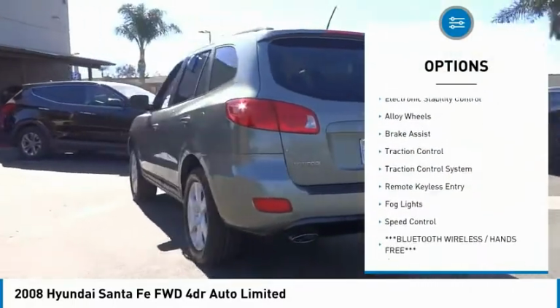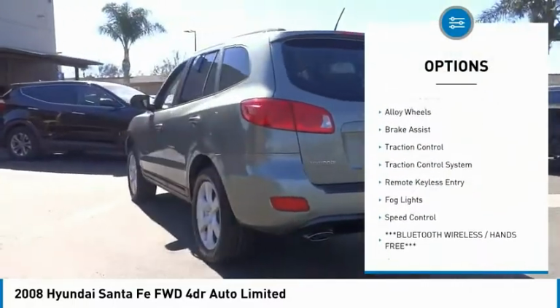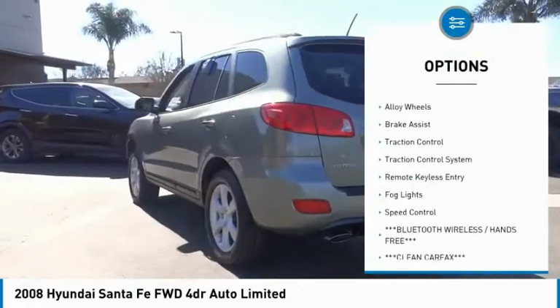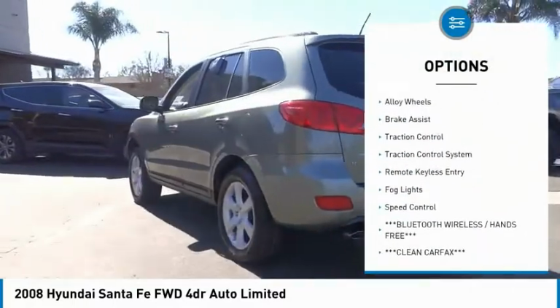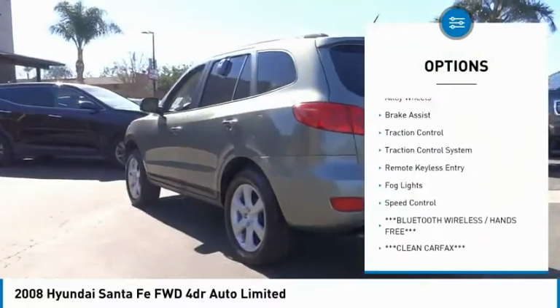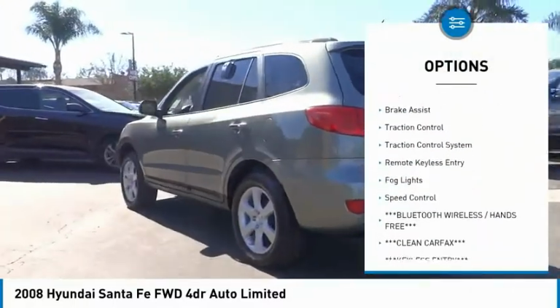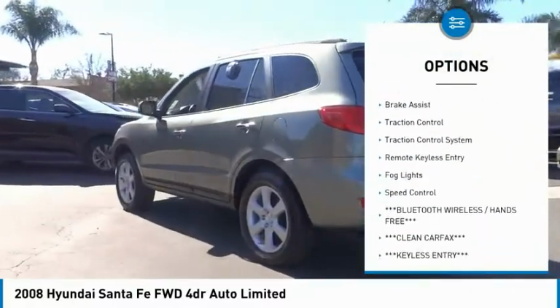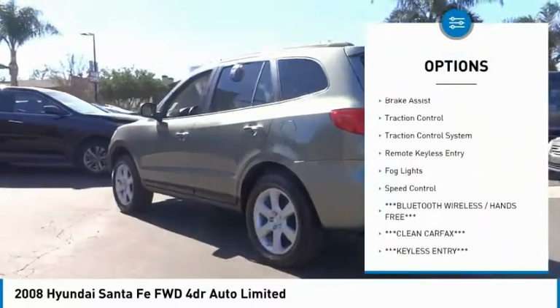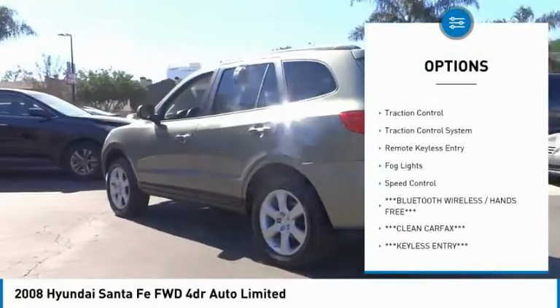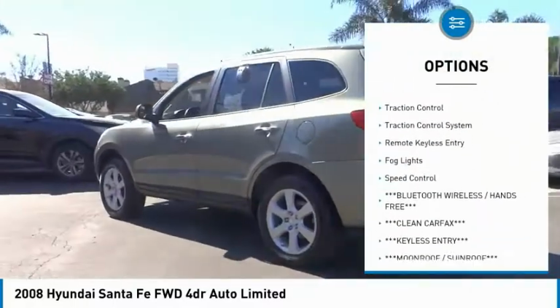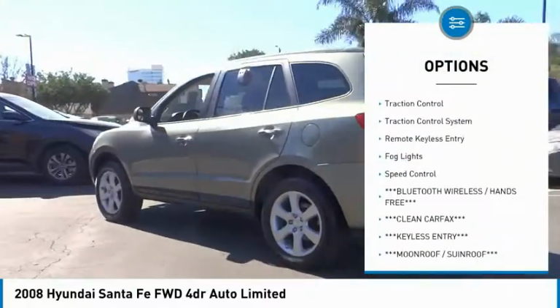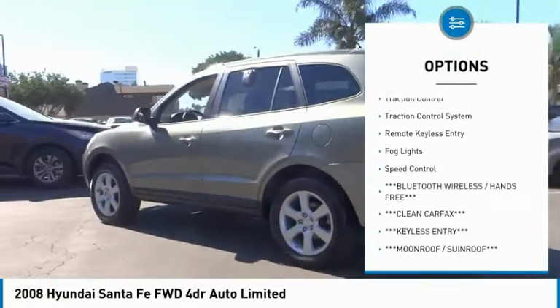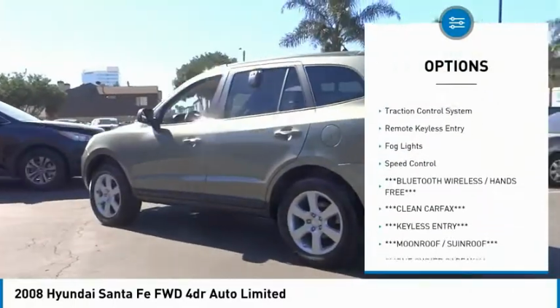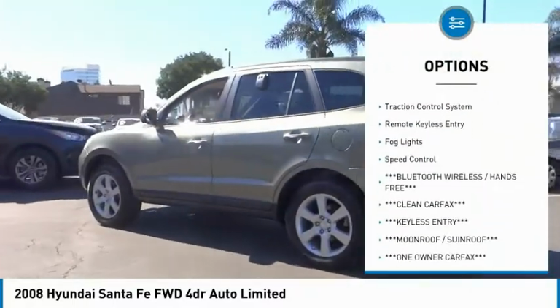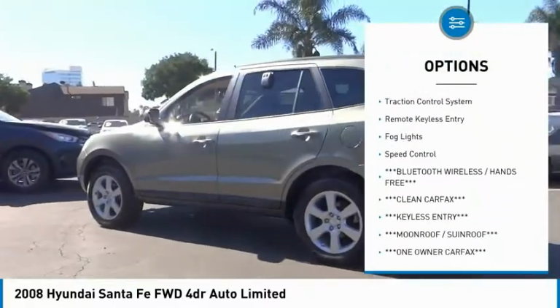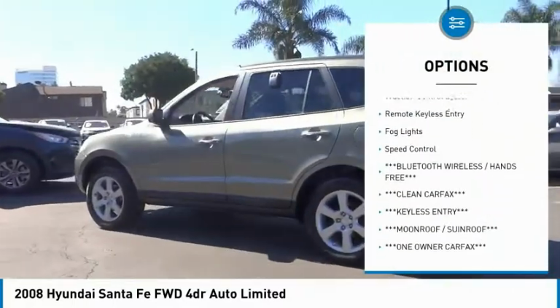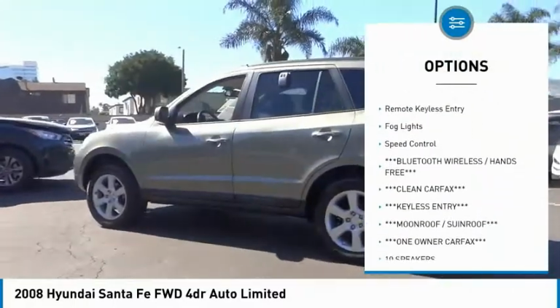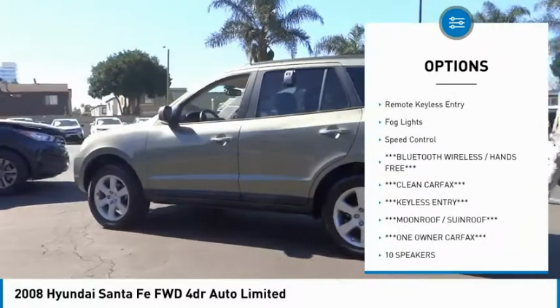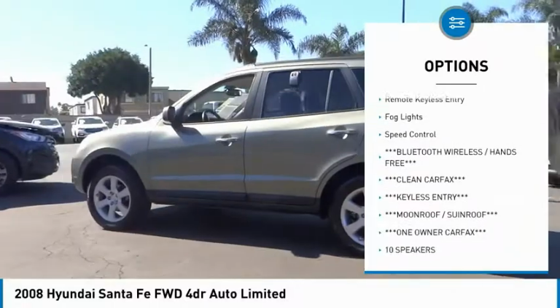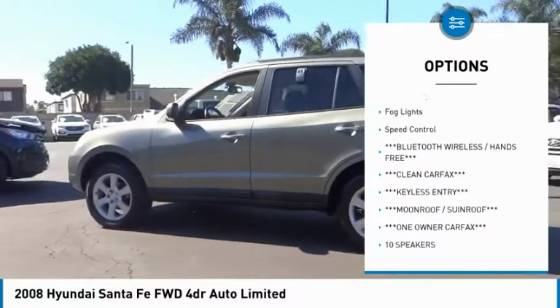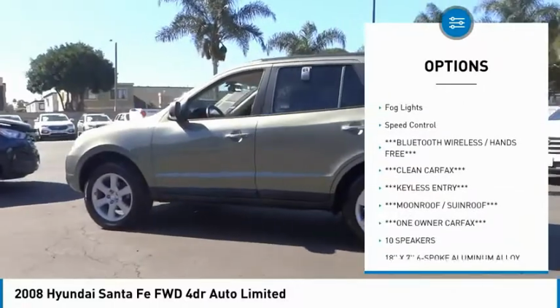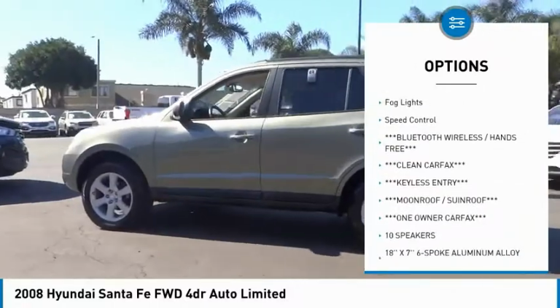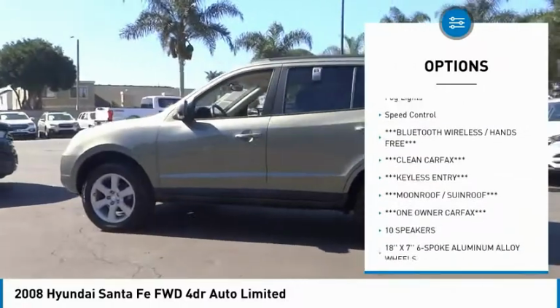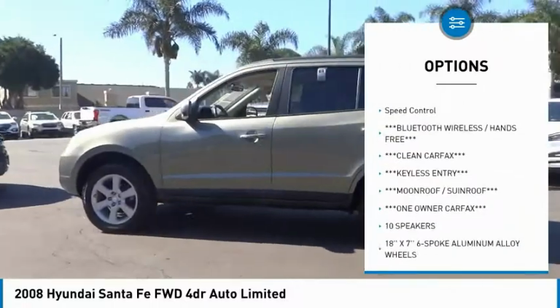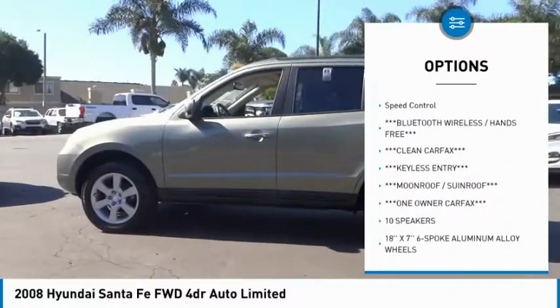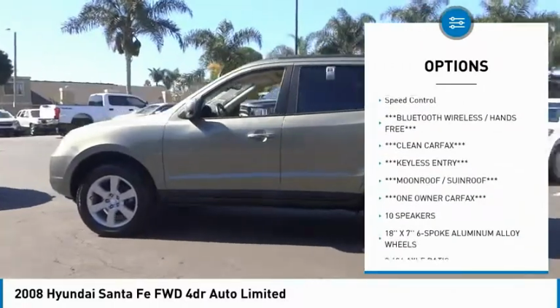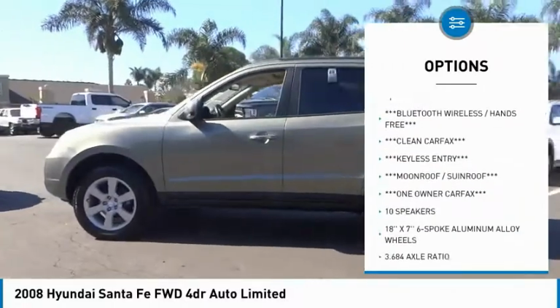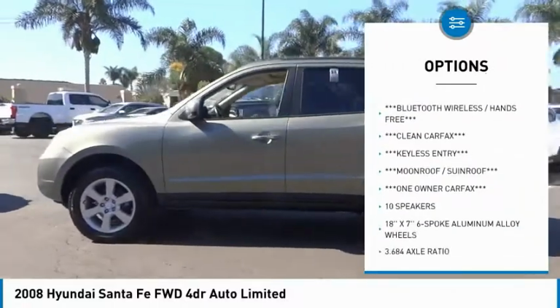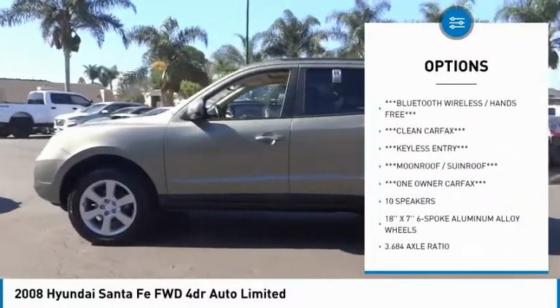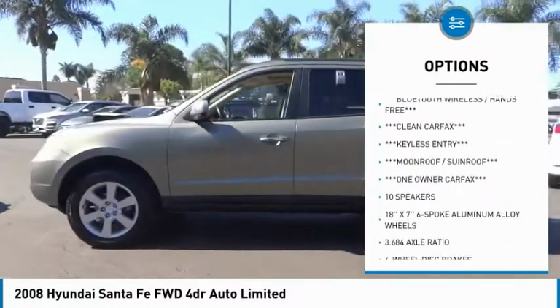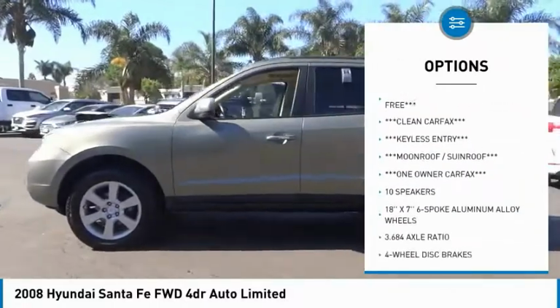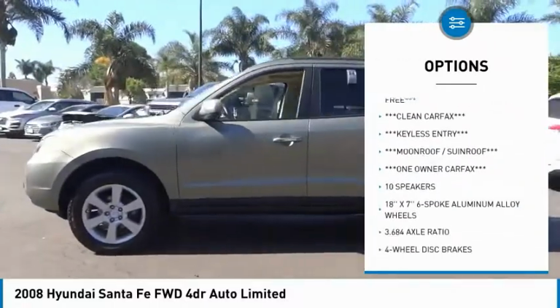heated mirrors, electronic stability control, alloy wheels, brake assist, traction control,